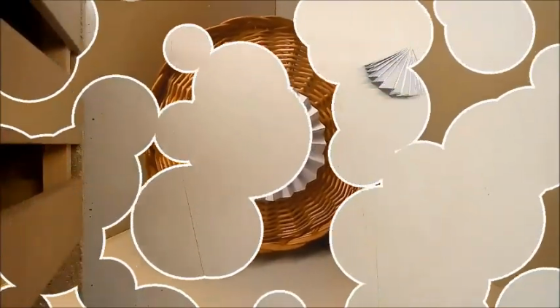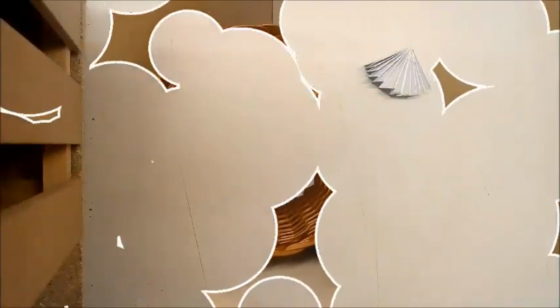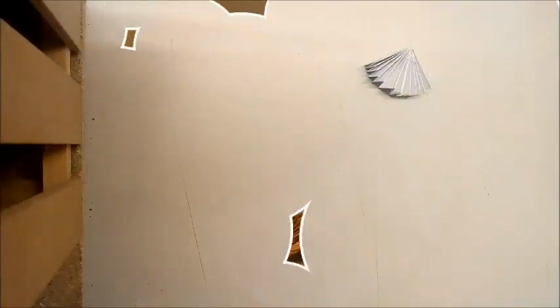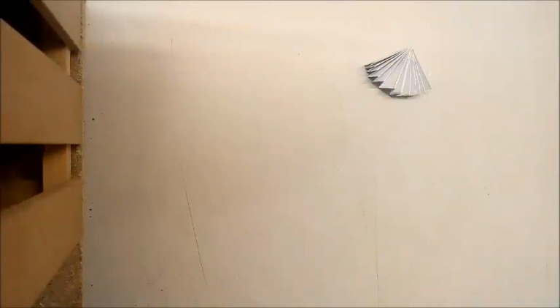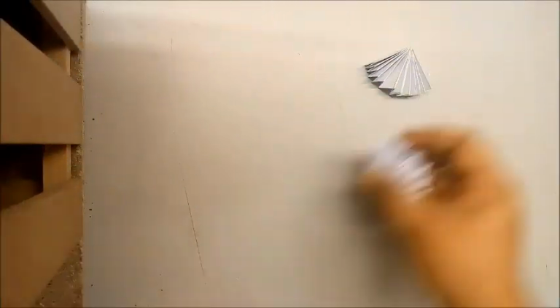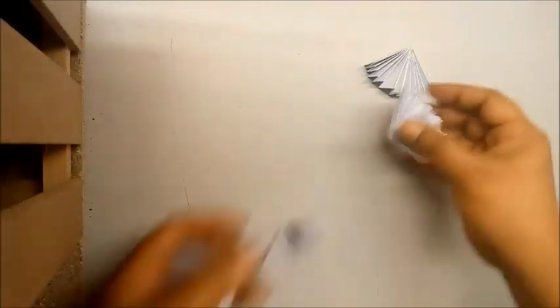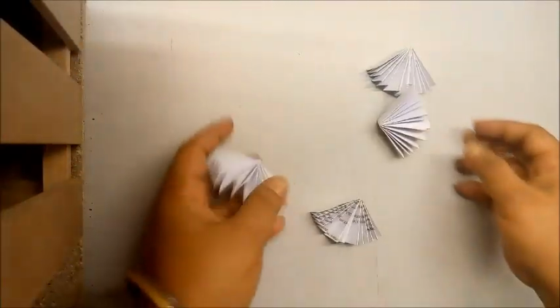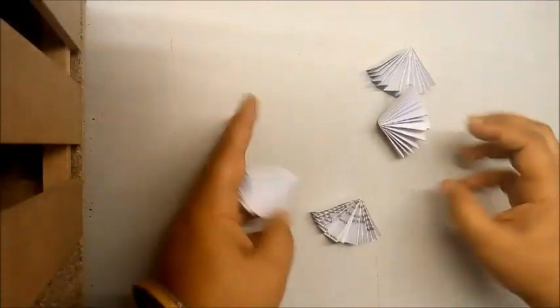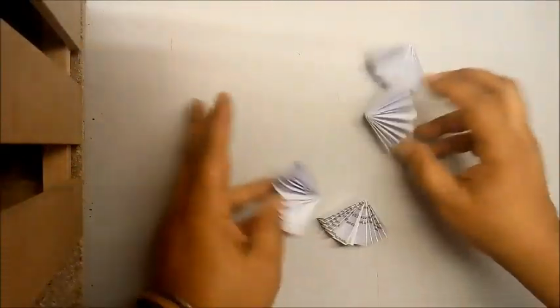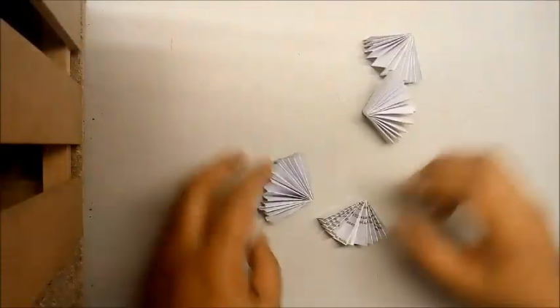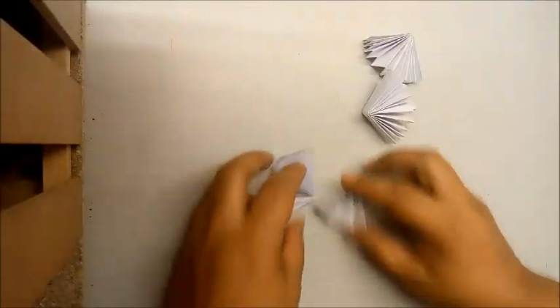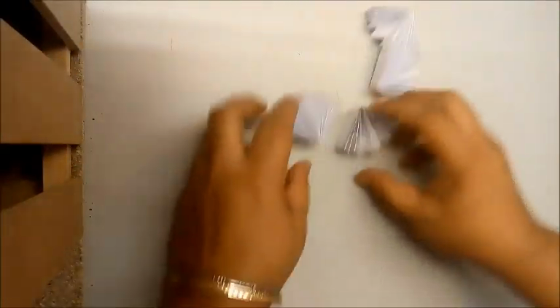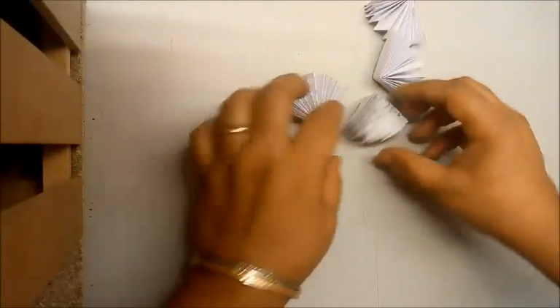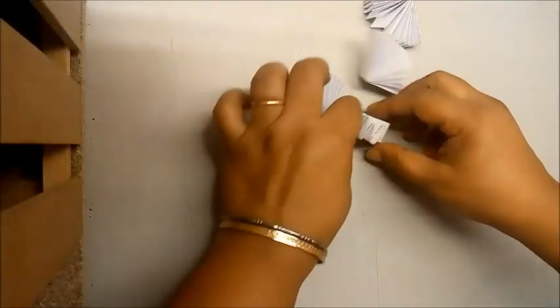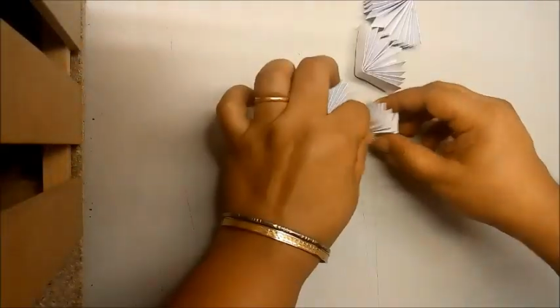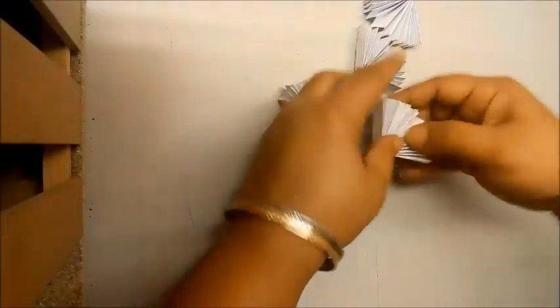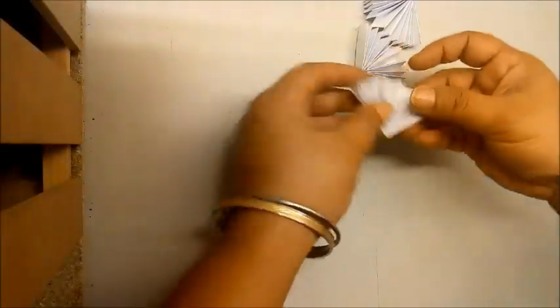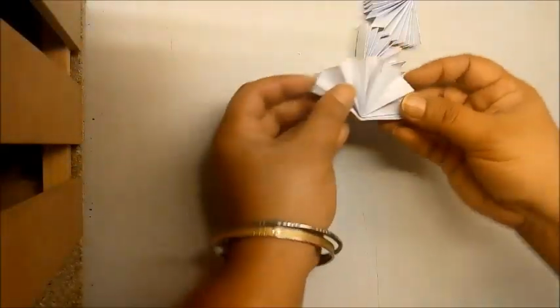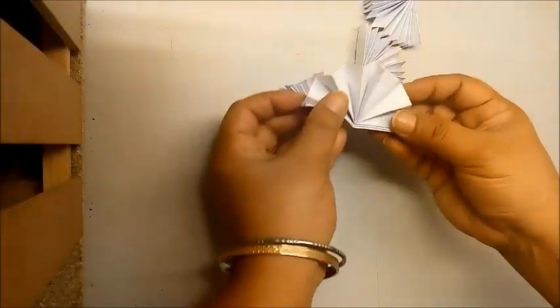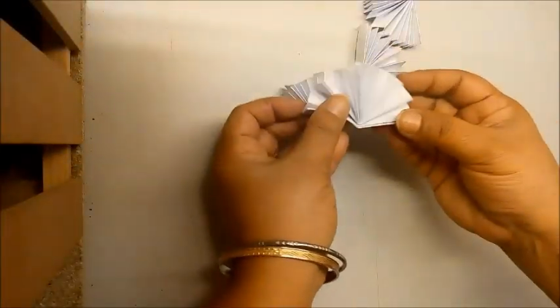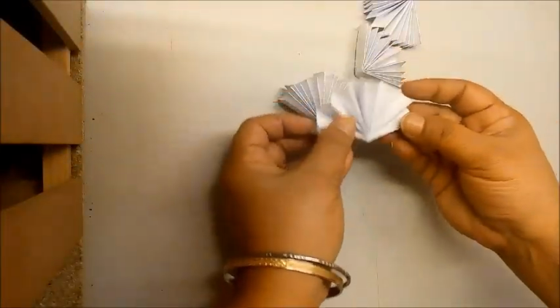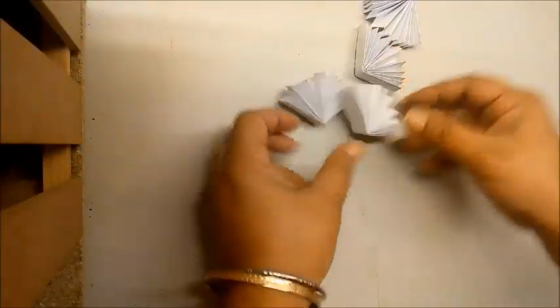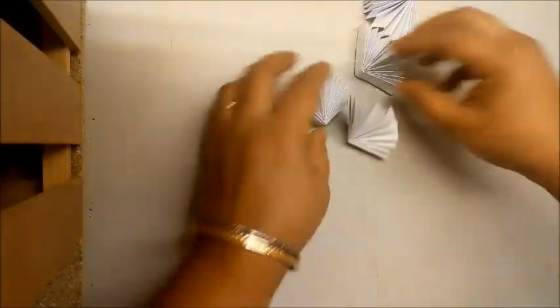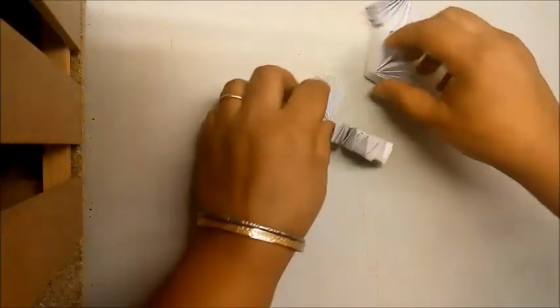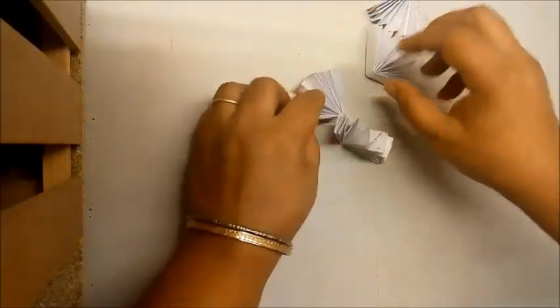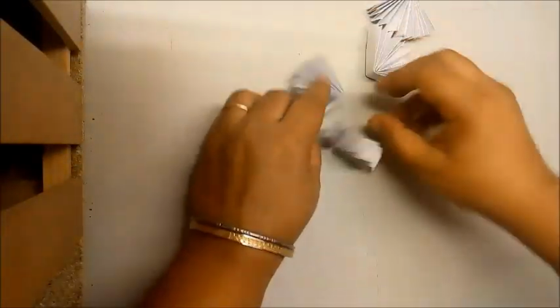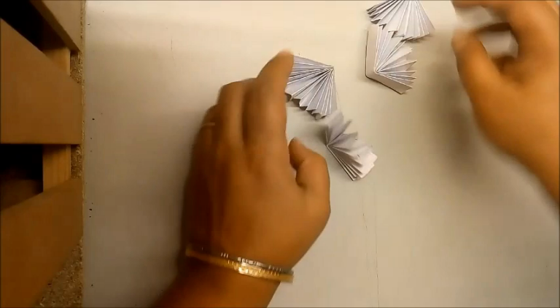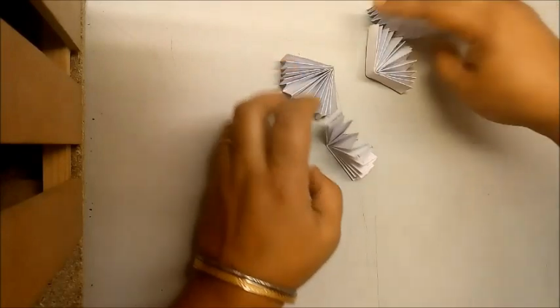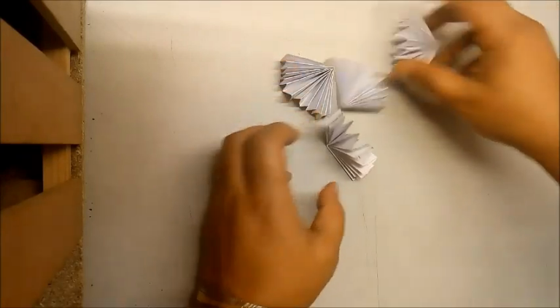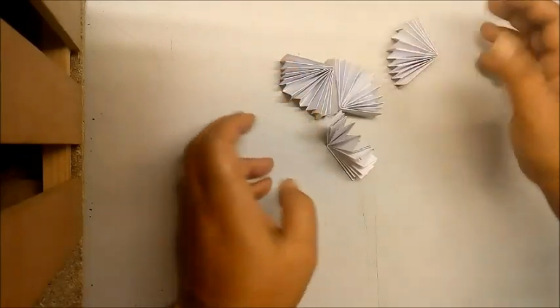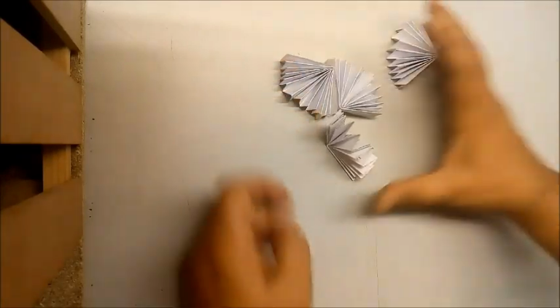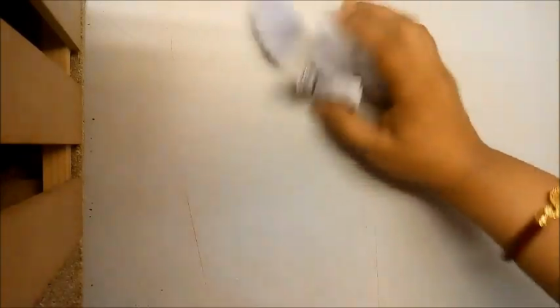I made some more fans in smaller size. I'll show you what to do with them later.